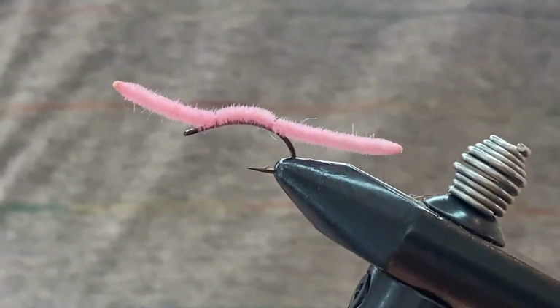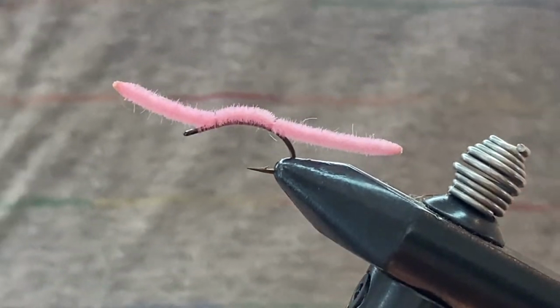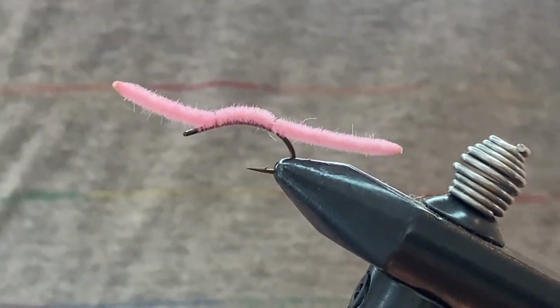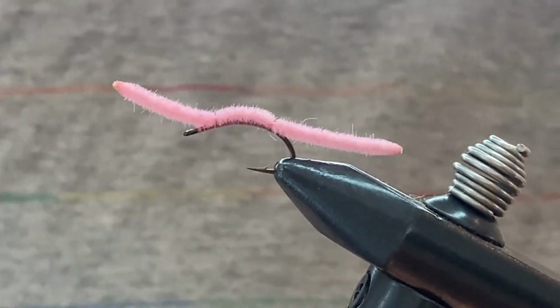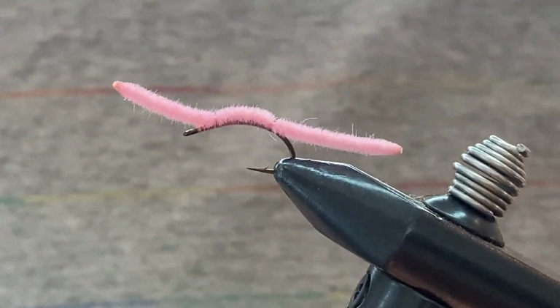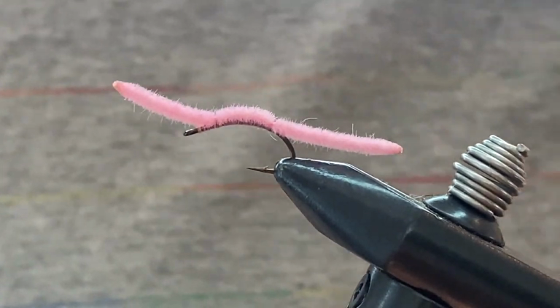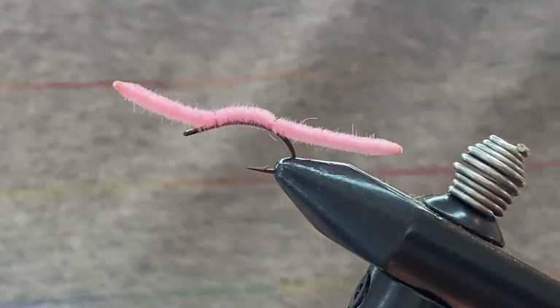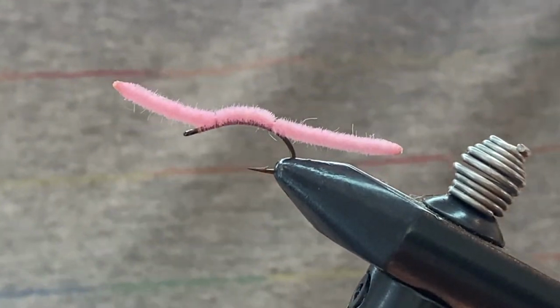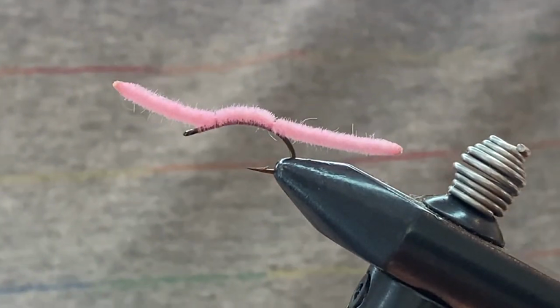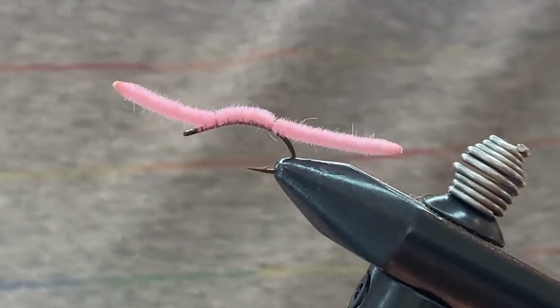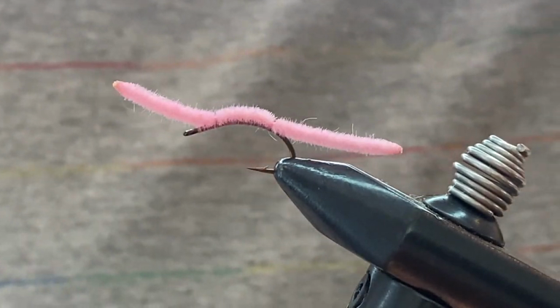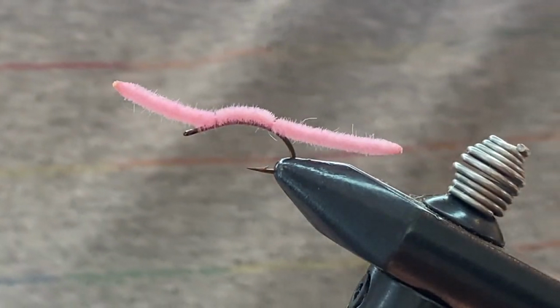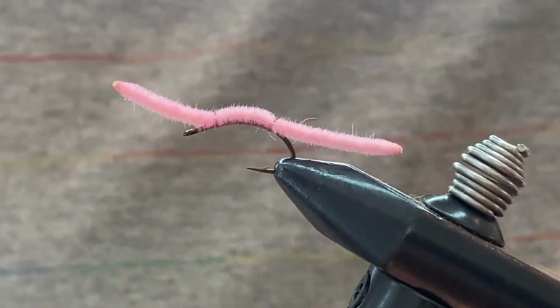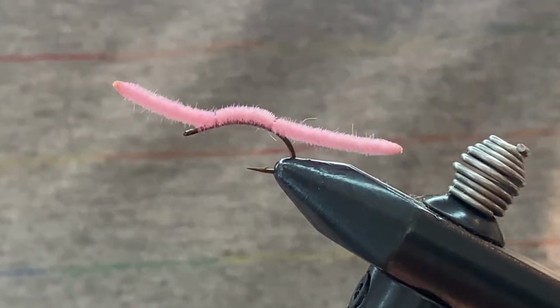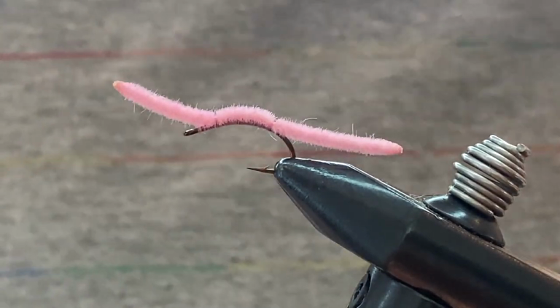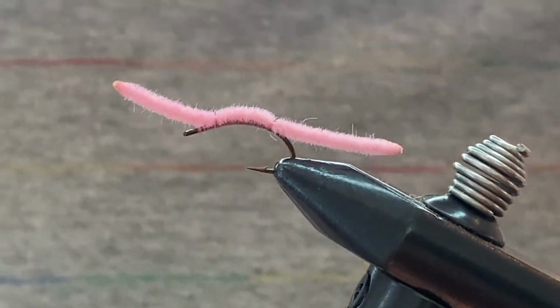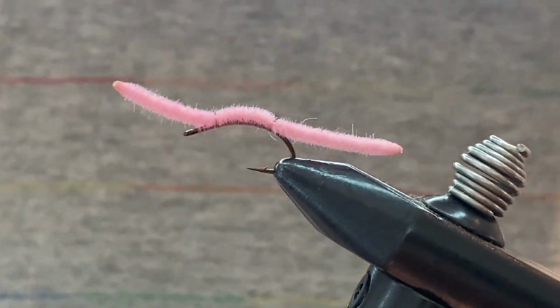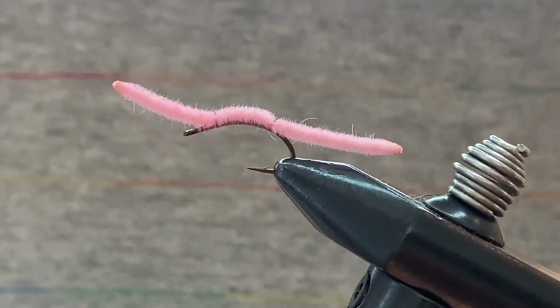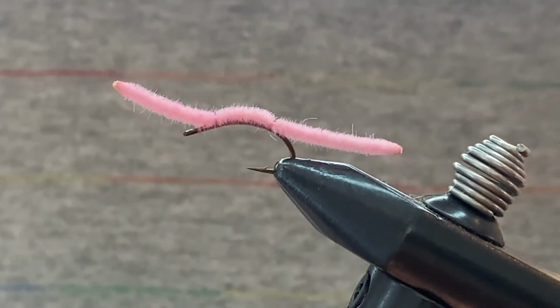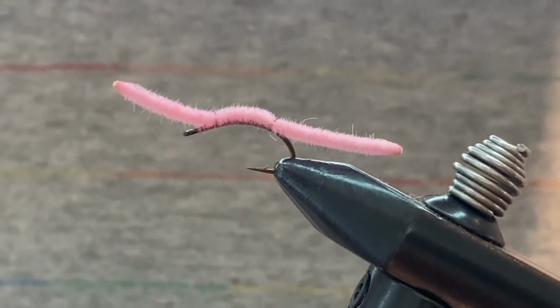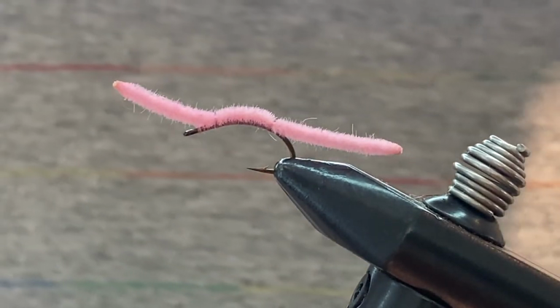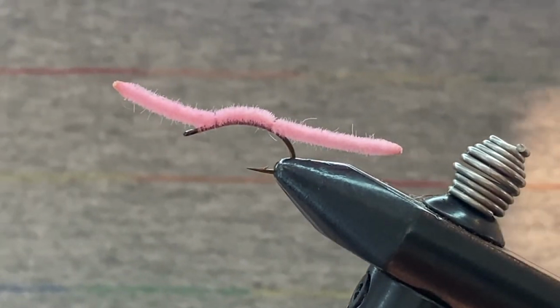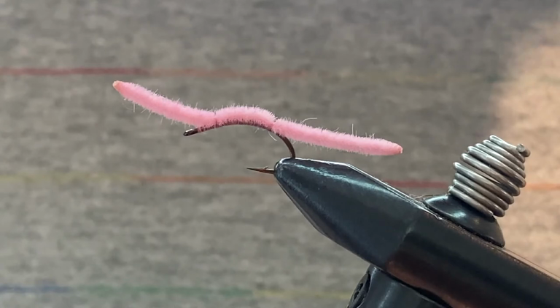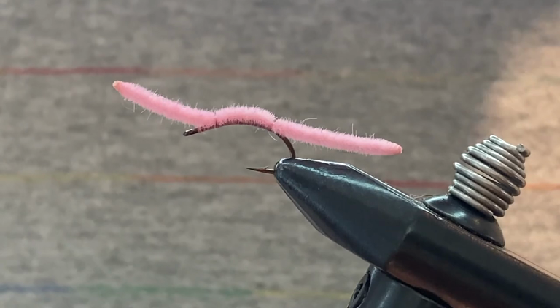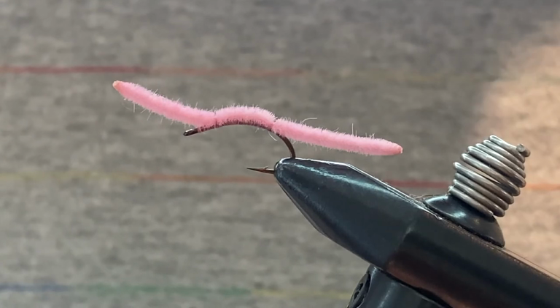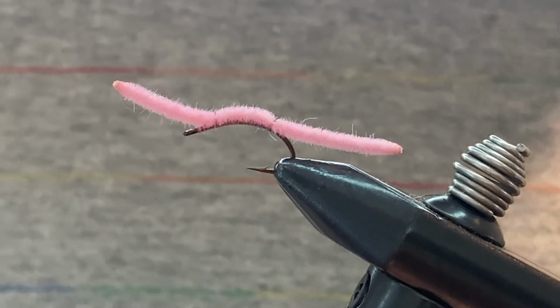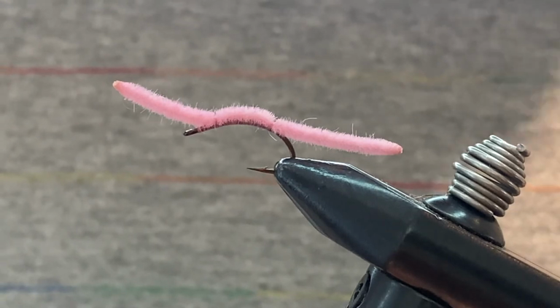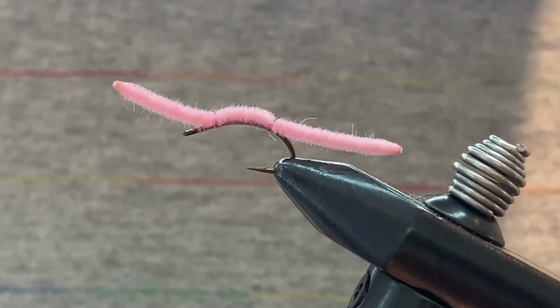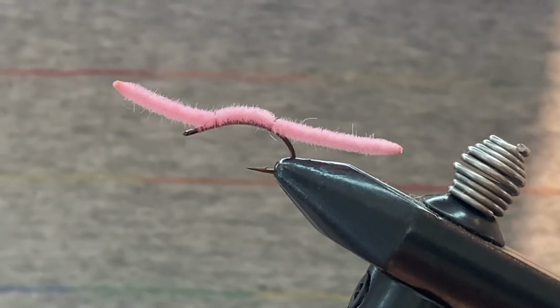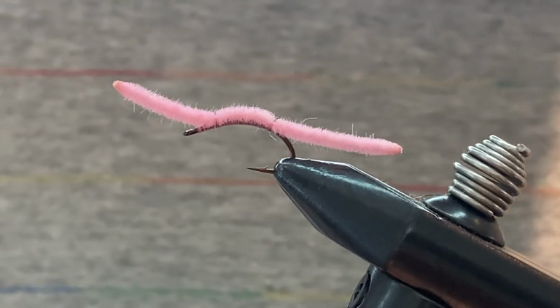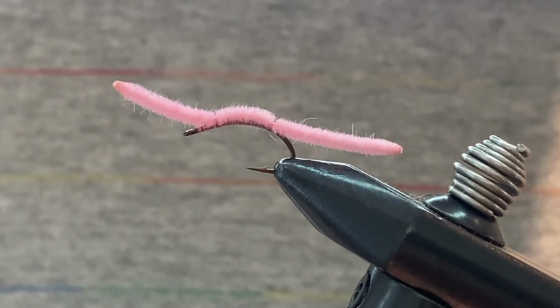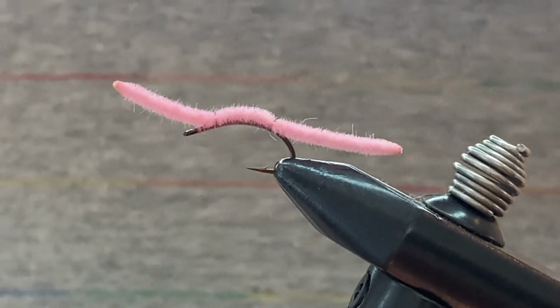There it is — the San Juan worm. It's a beauty and not a difficult one to tie. Hope that helped if you were looking to tie up some of these. Good luck out there, thanks!